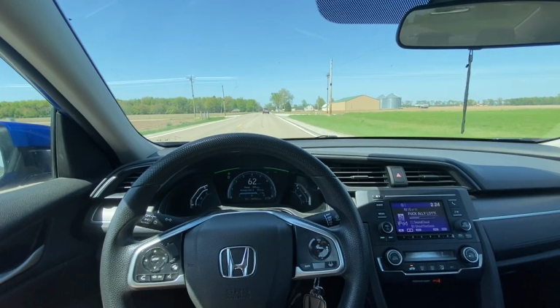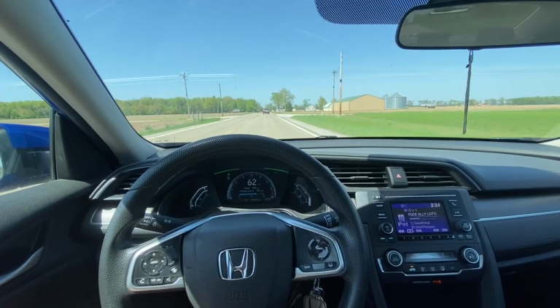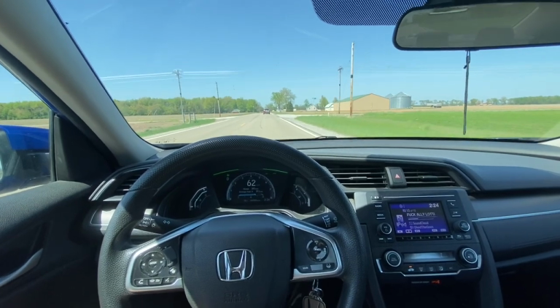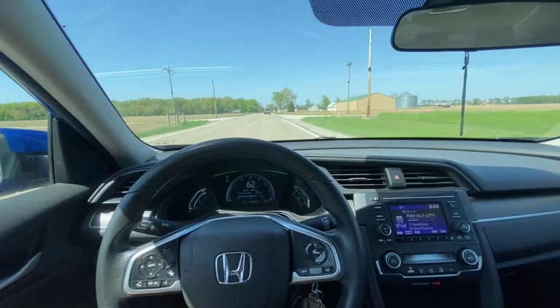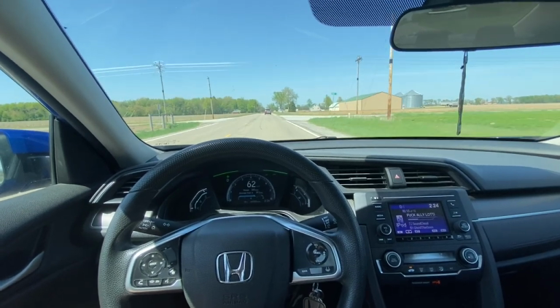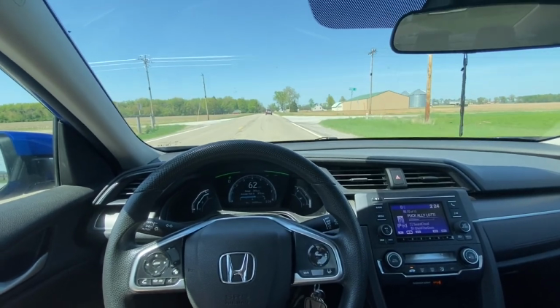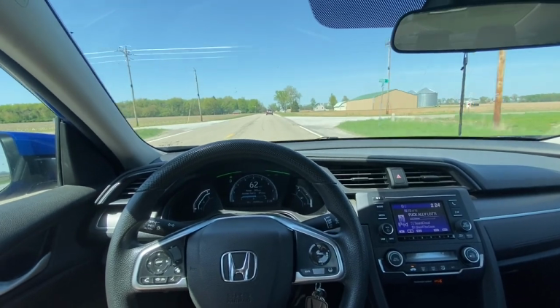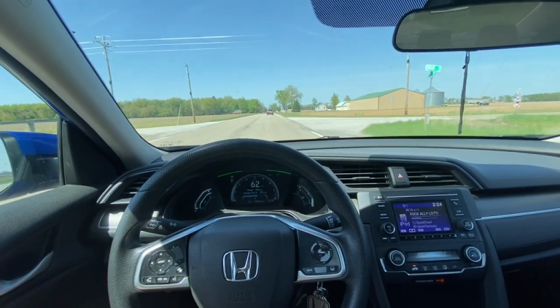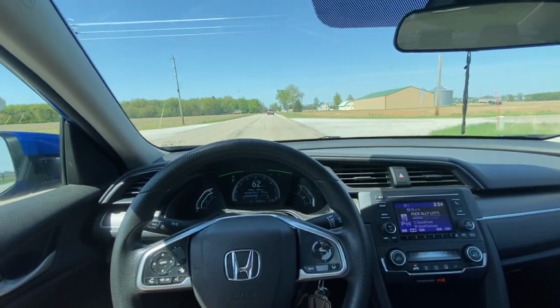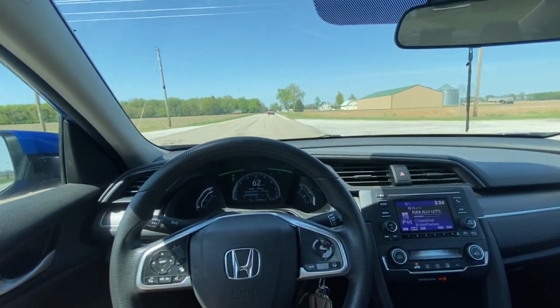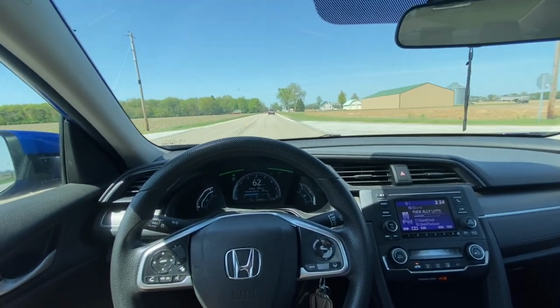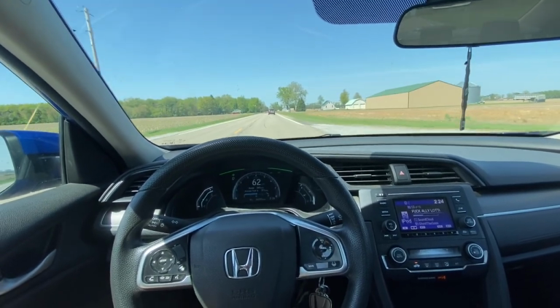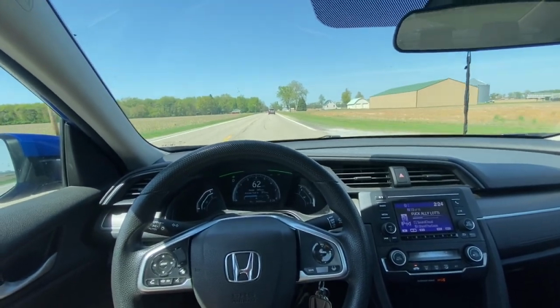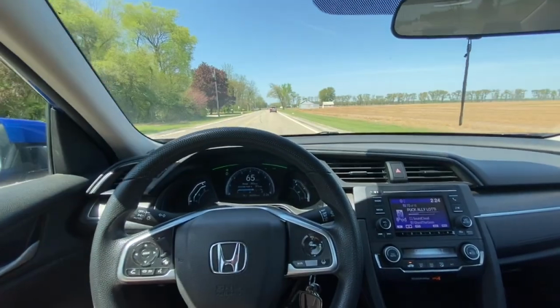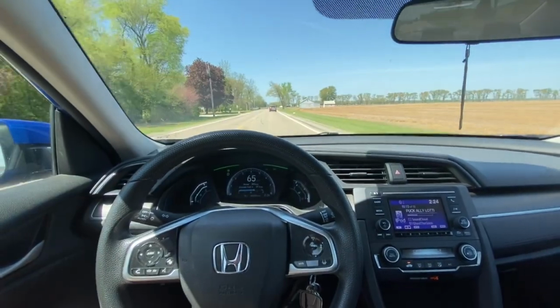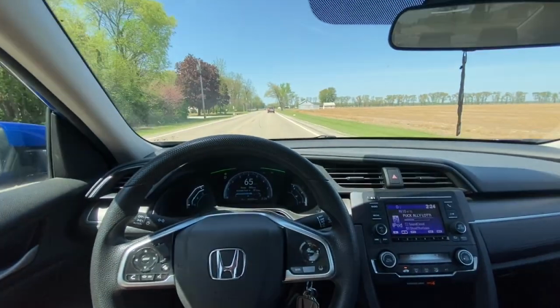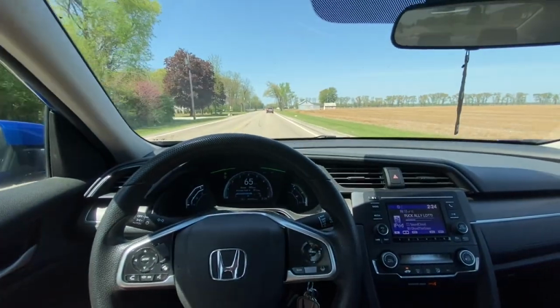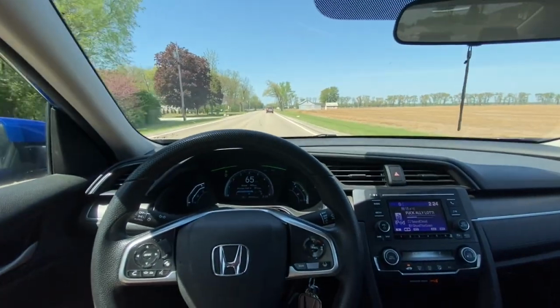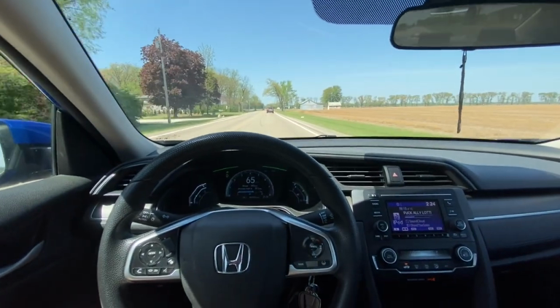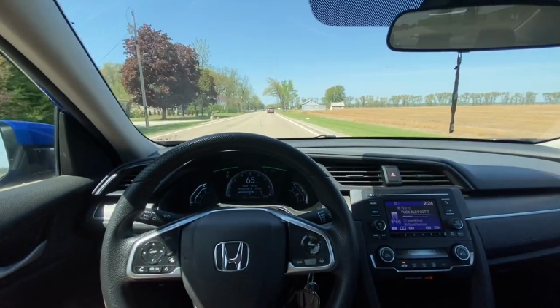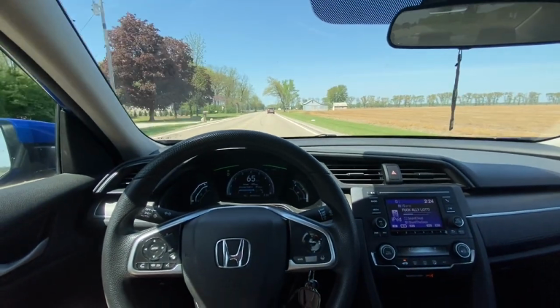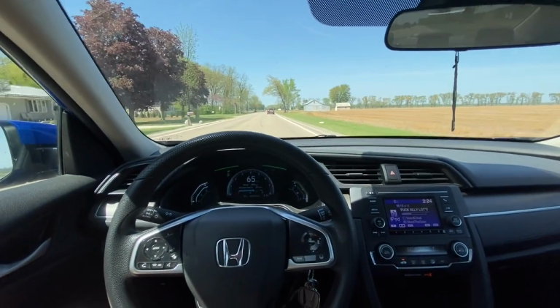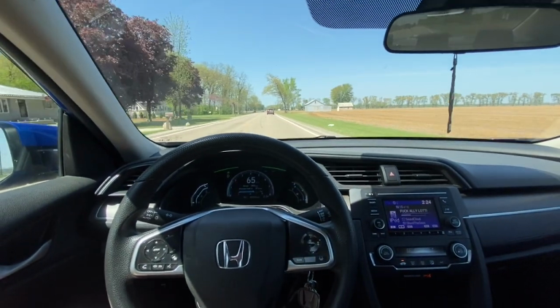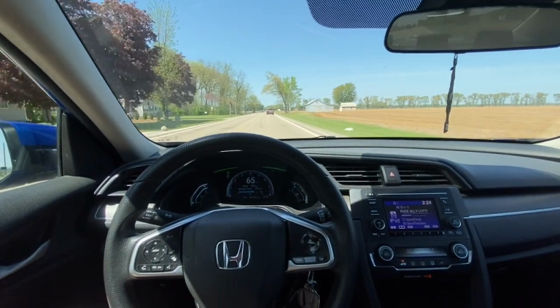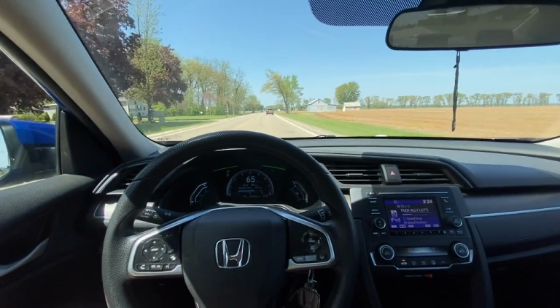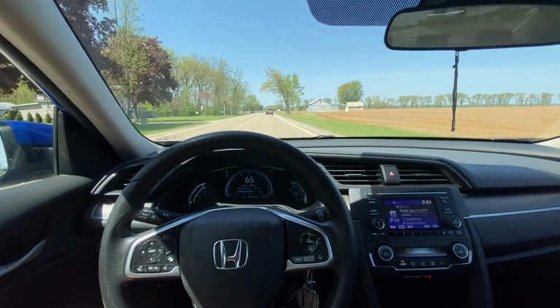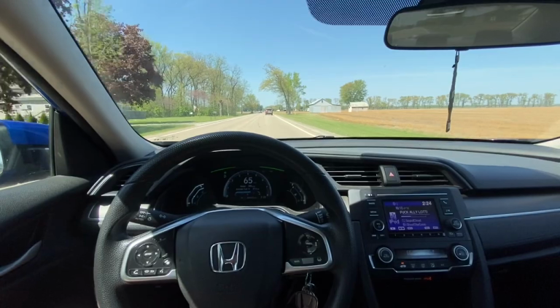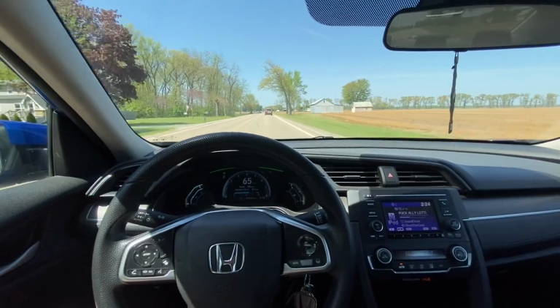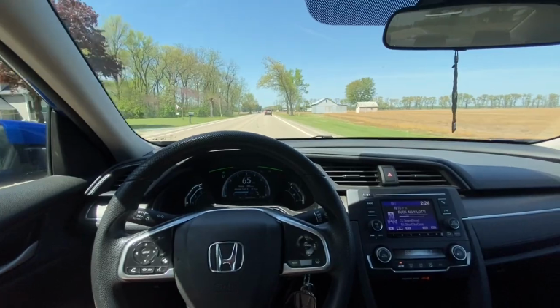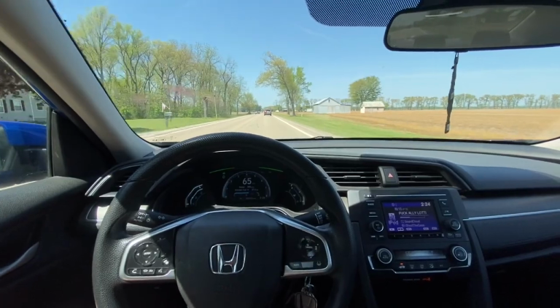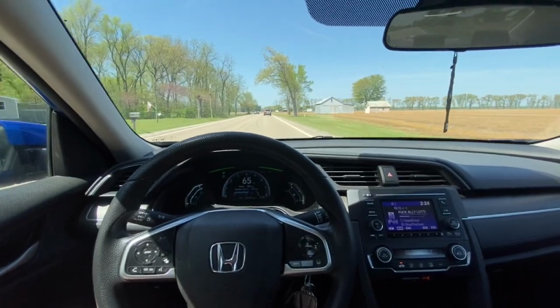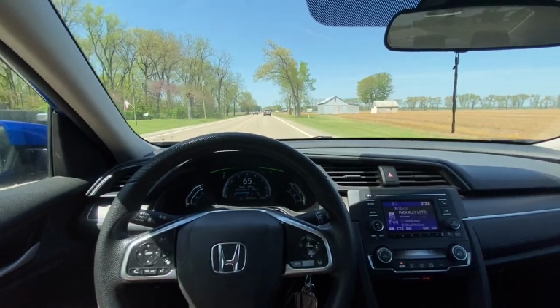So we're on our way to the skate park right now. I haven't rode in a long time, so we're gonna see what I still got in me.